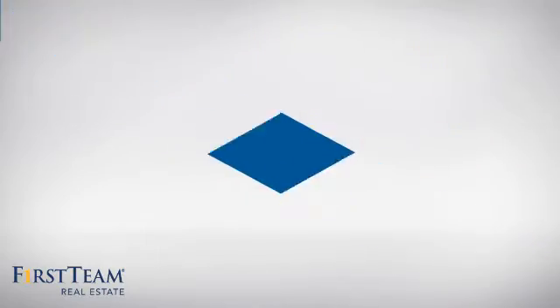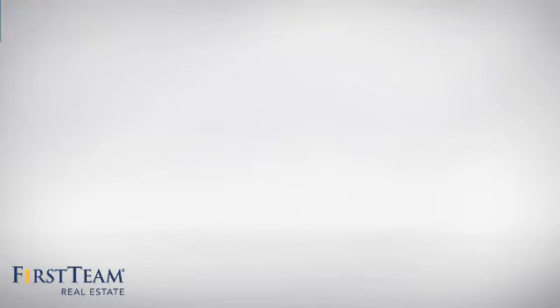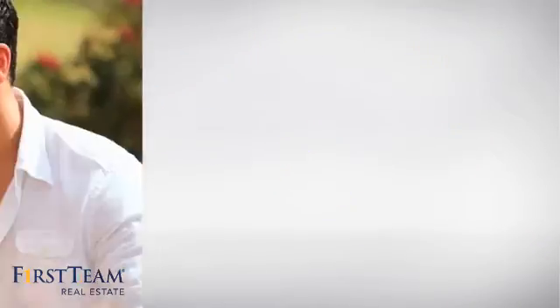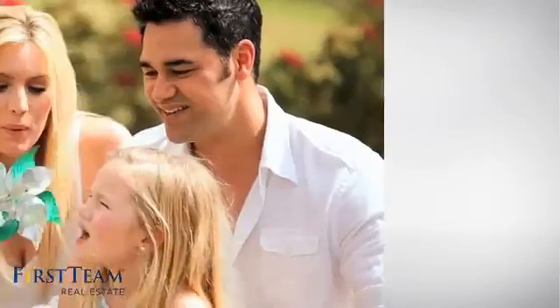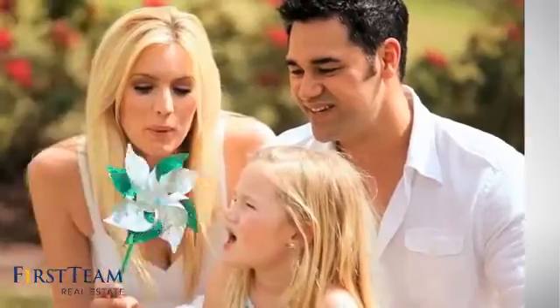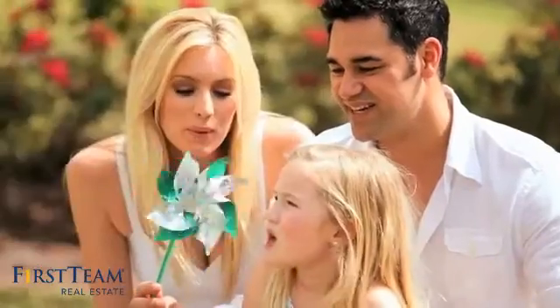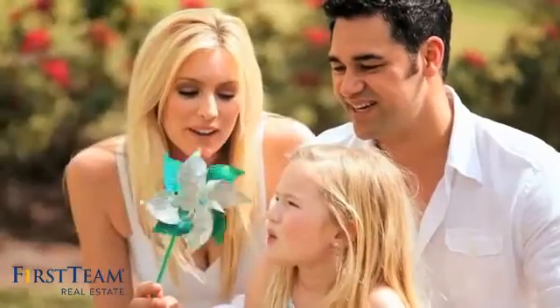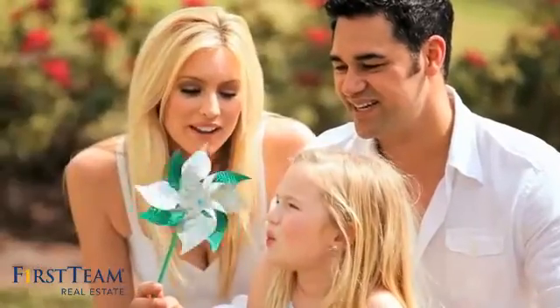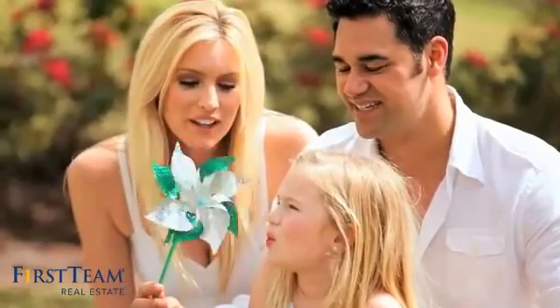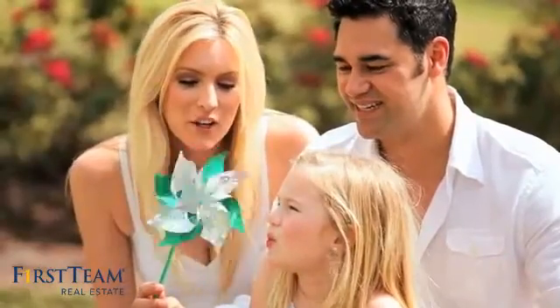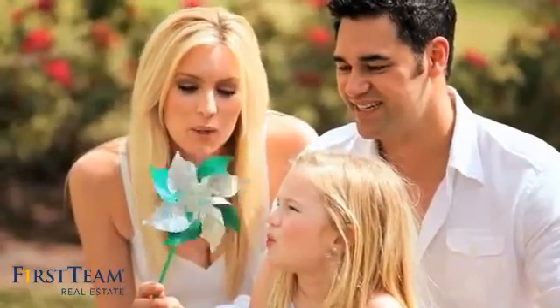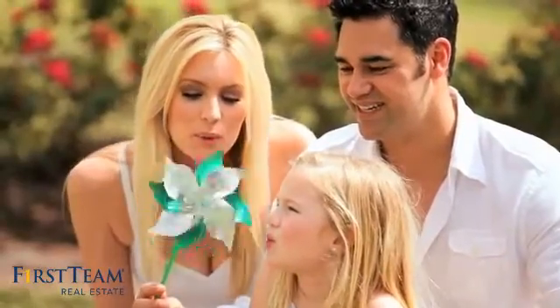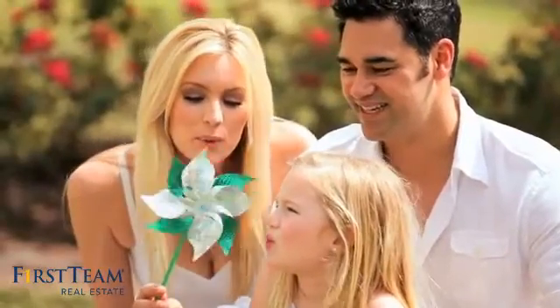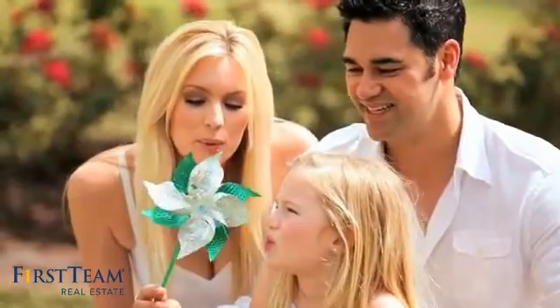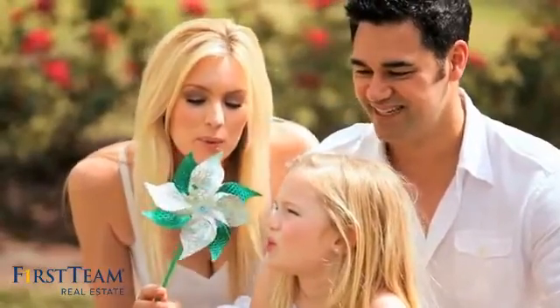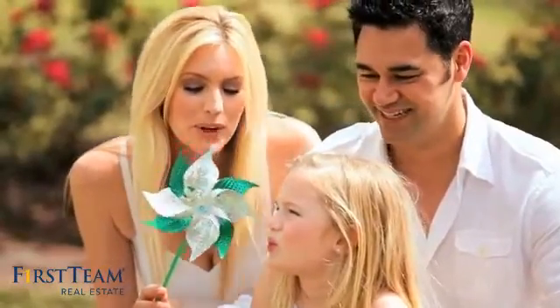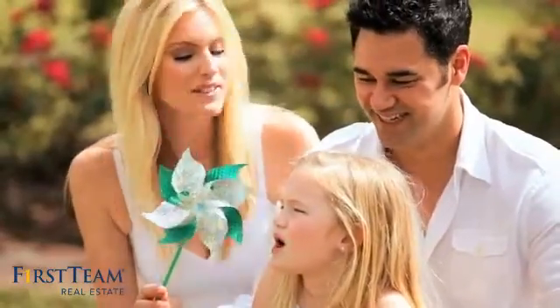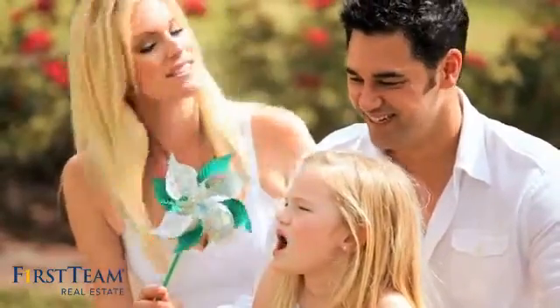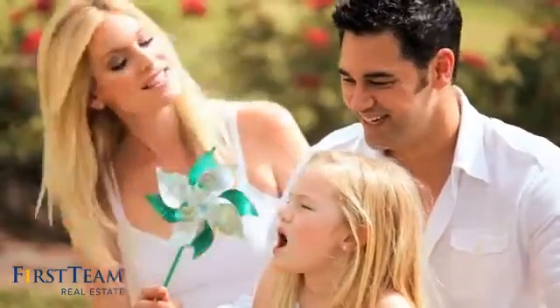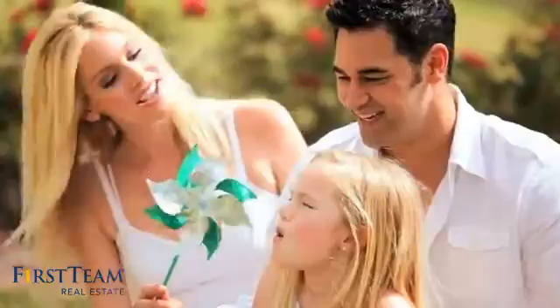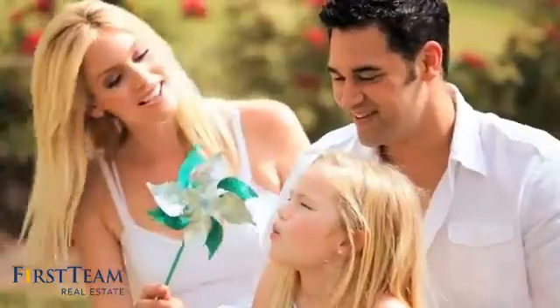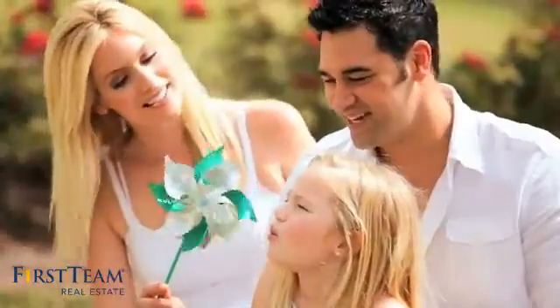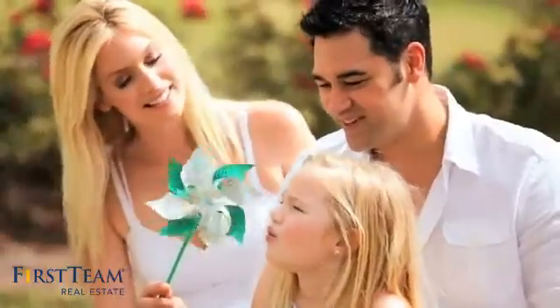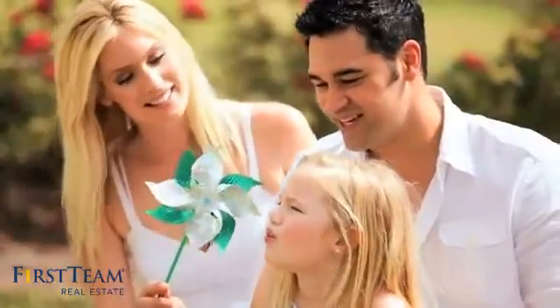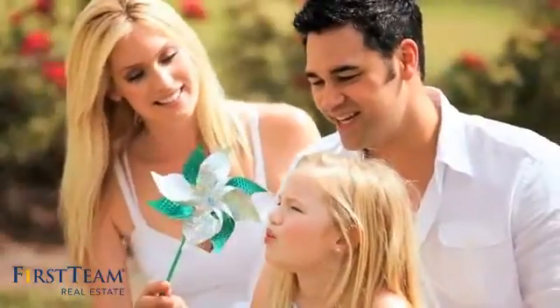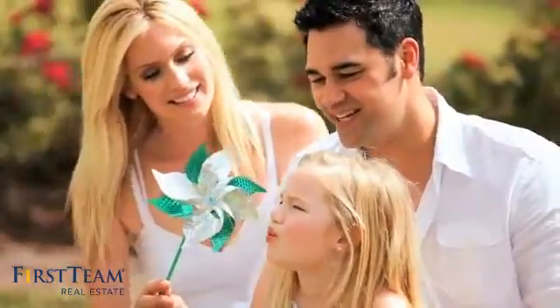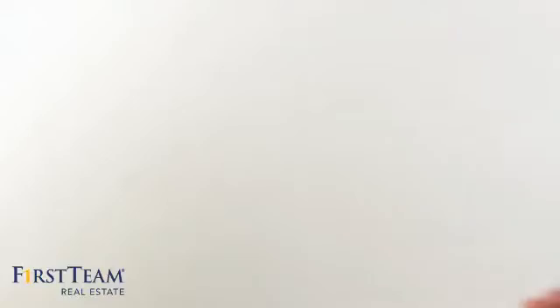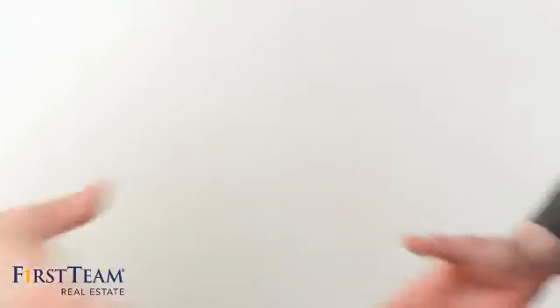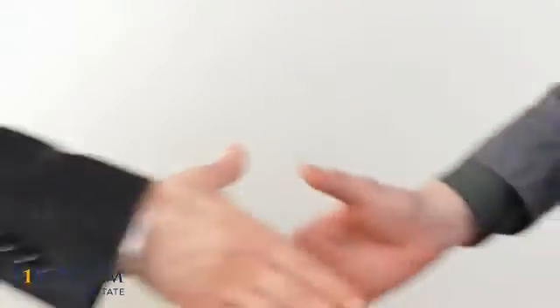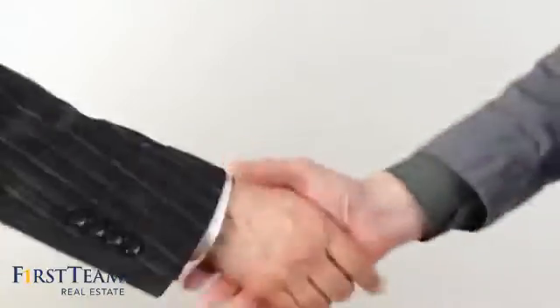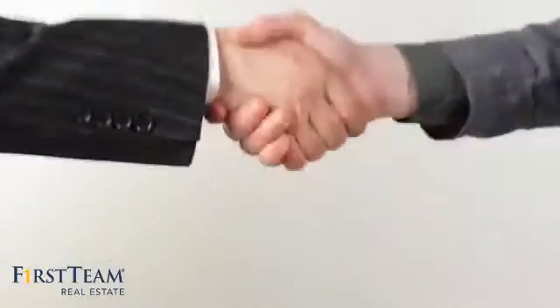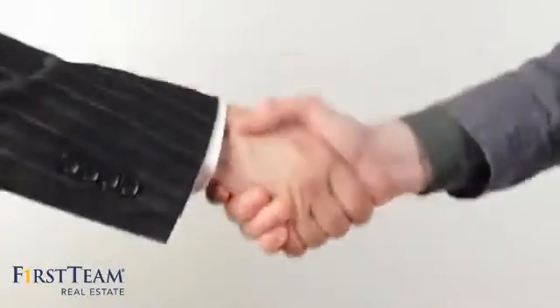All these great features add up to a property that might be not just your next house, but your next home.